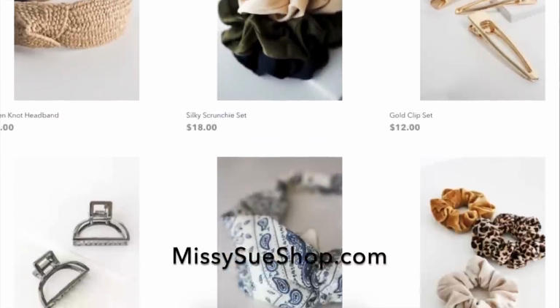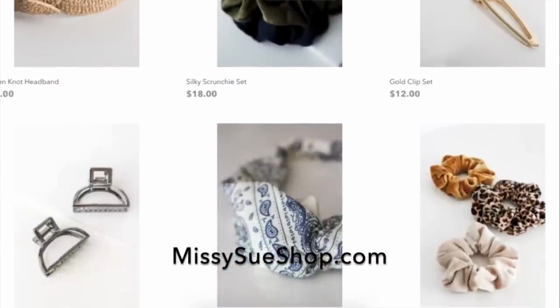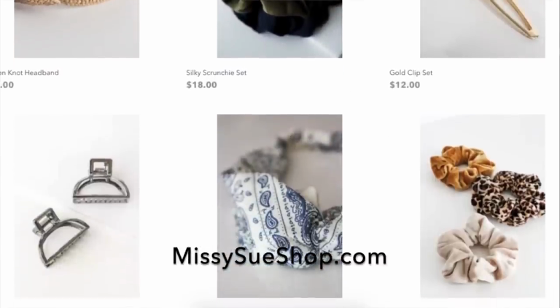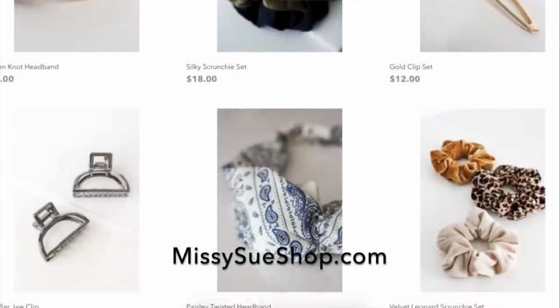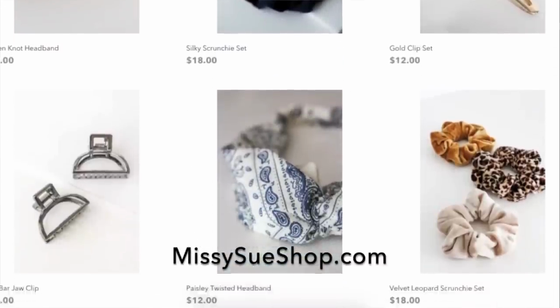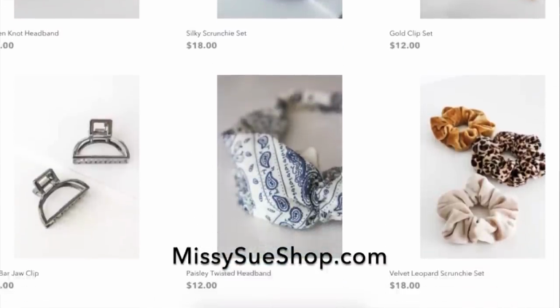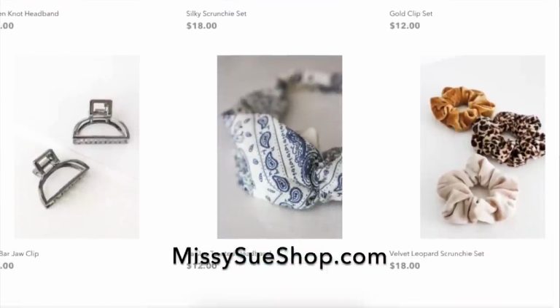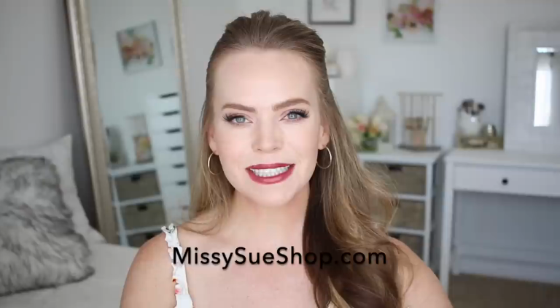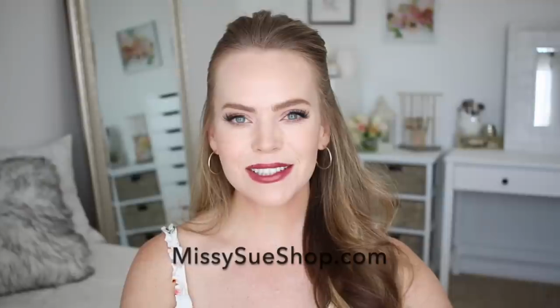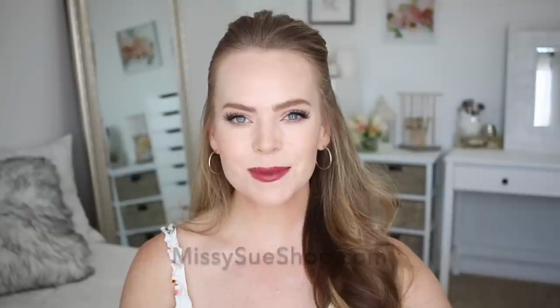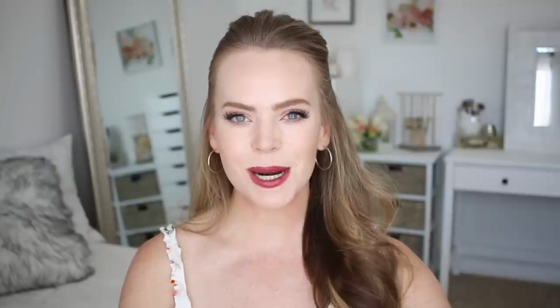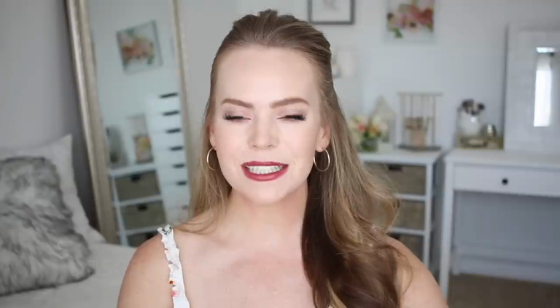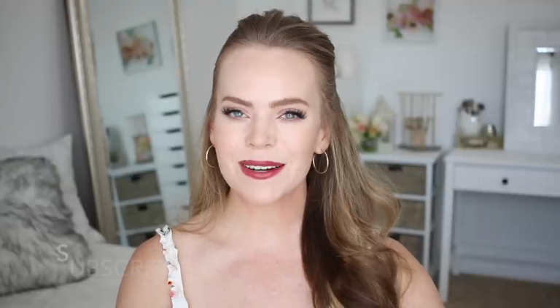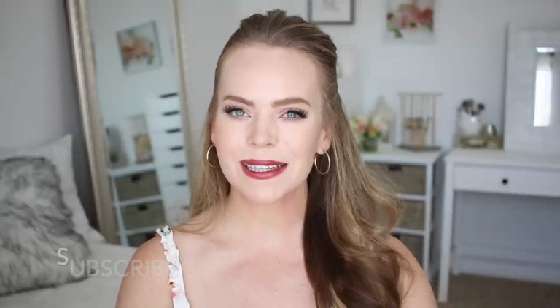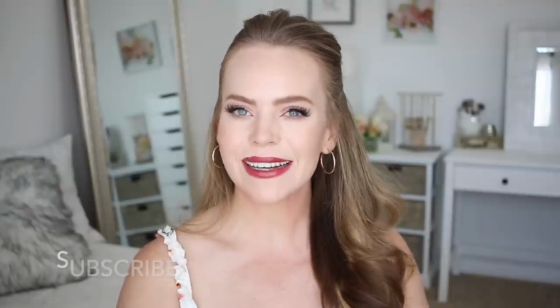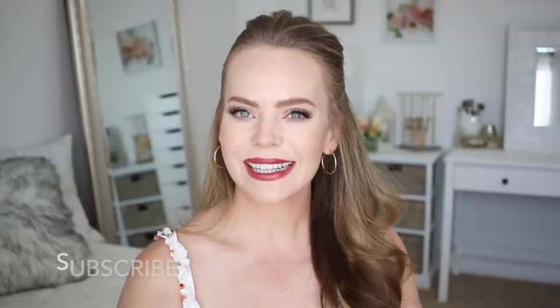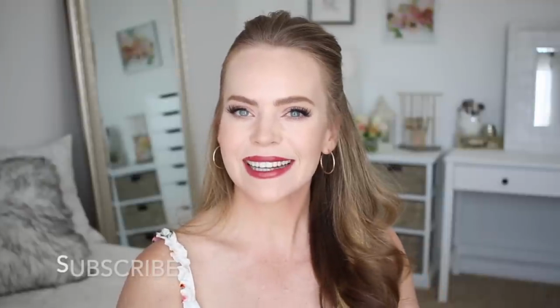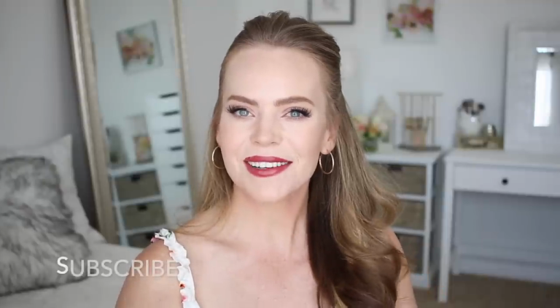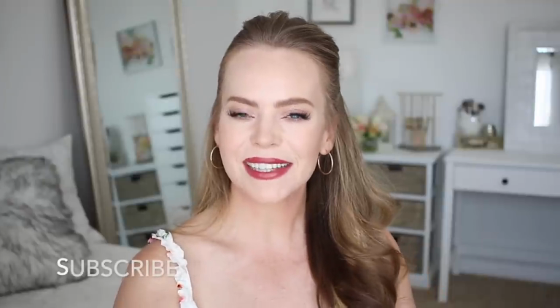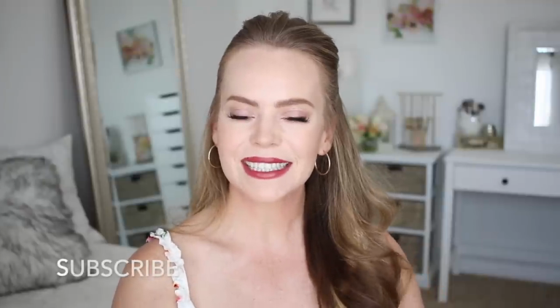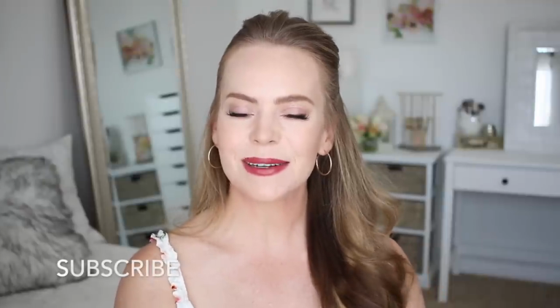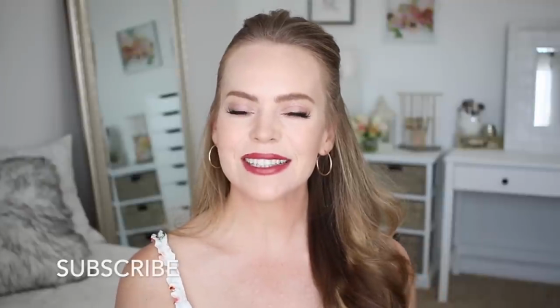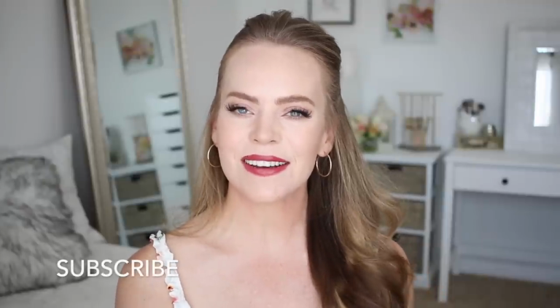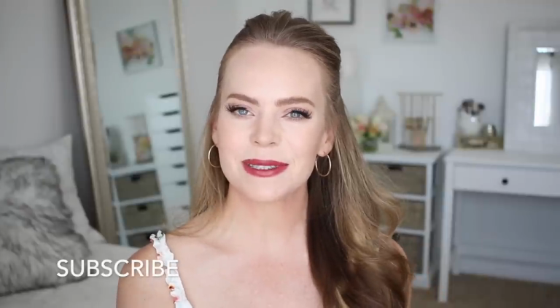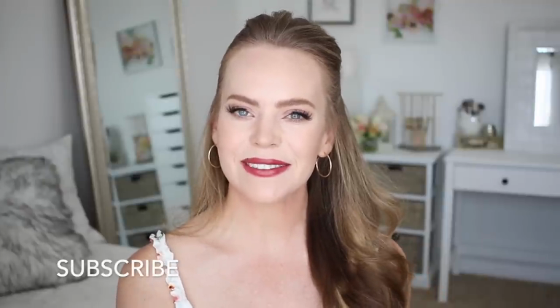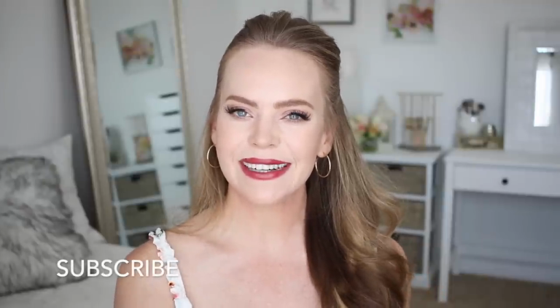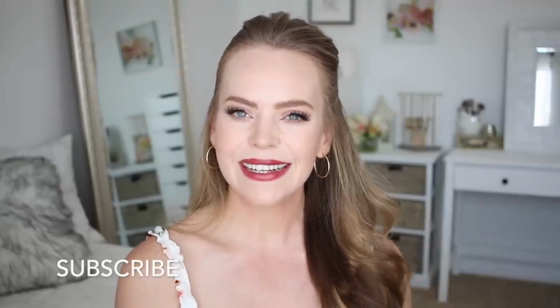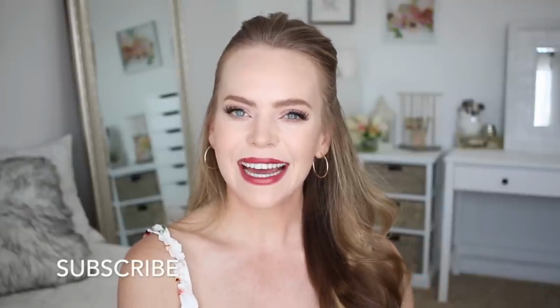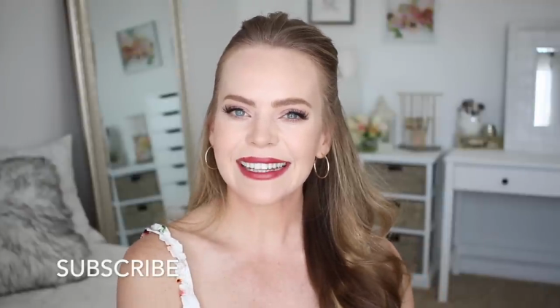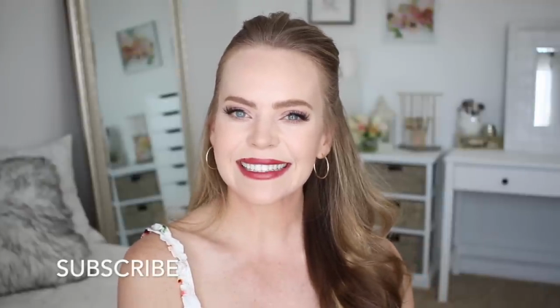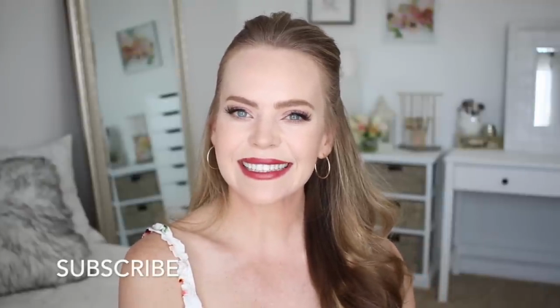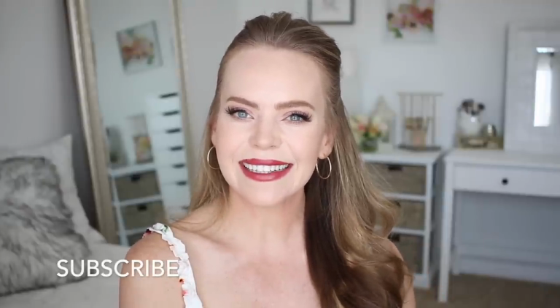If you're new to my channel, make sure to subscribe down below and click the notification bell so you never miss a video. And let's get started.